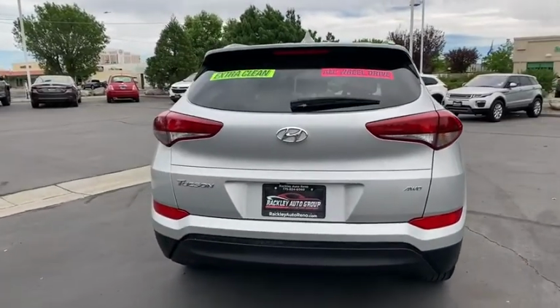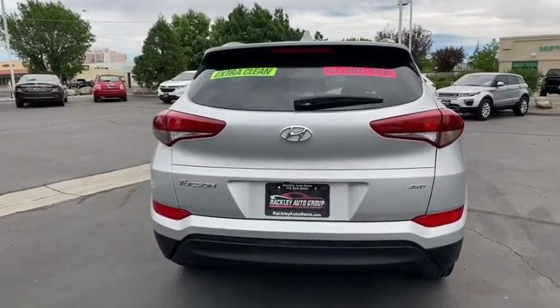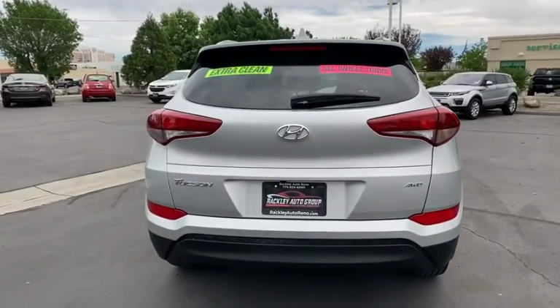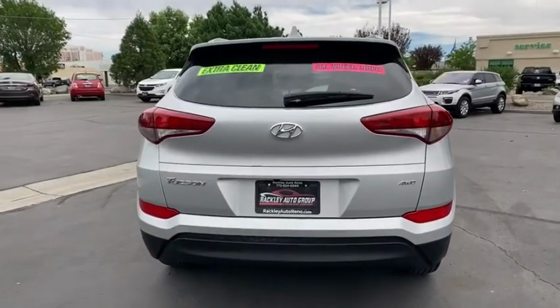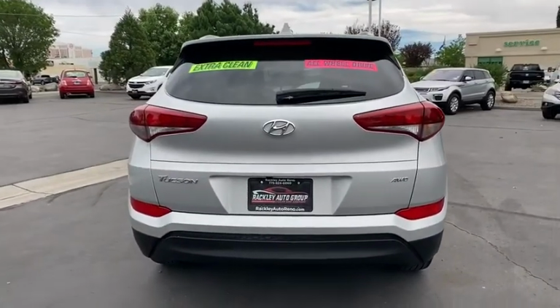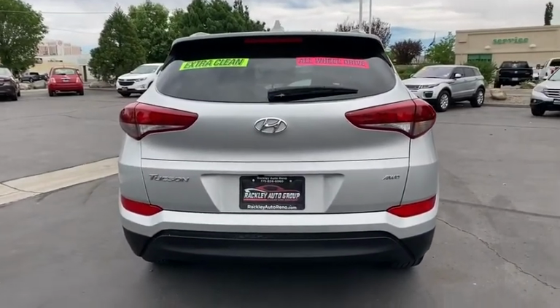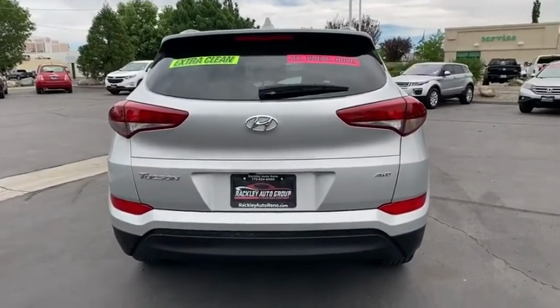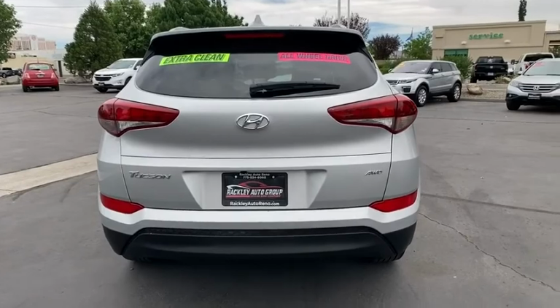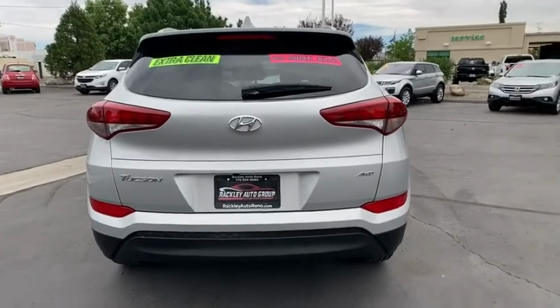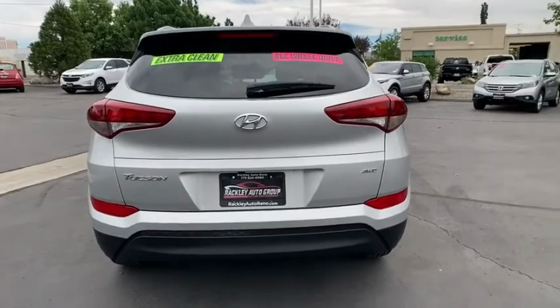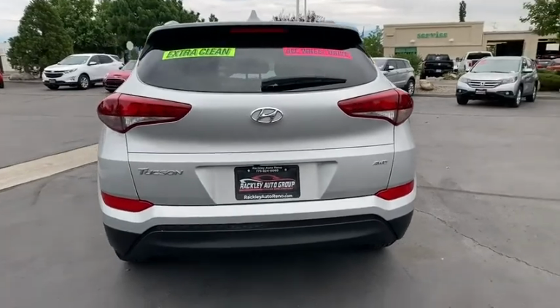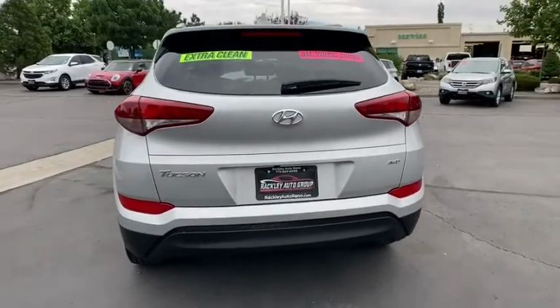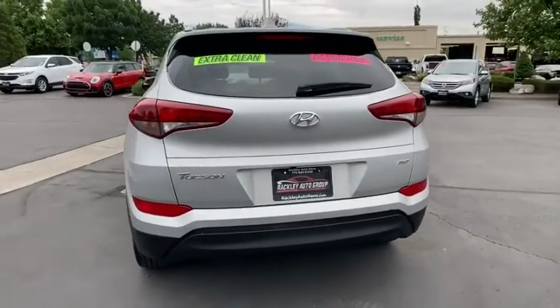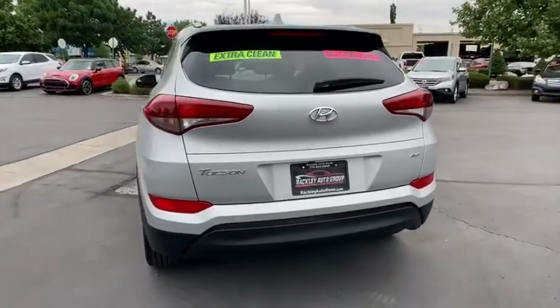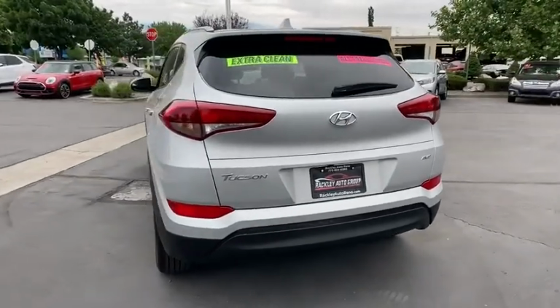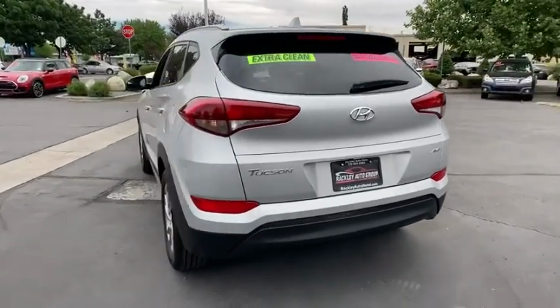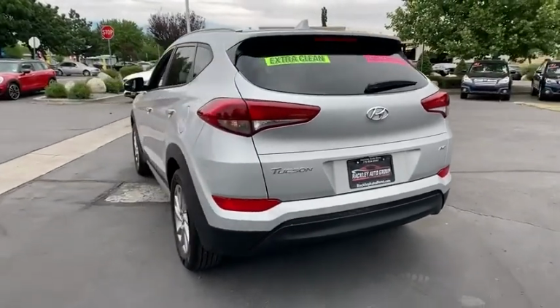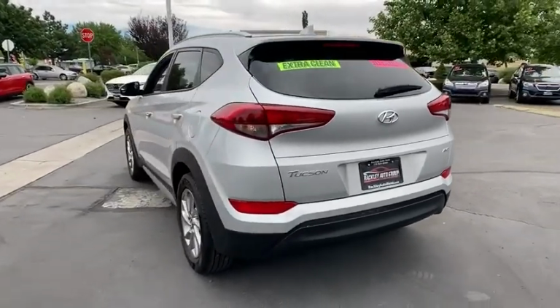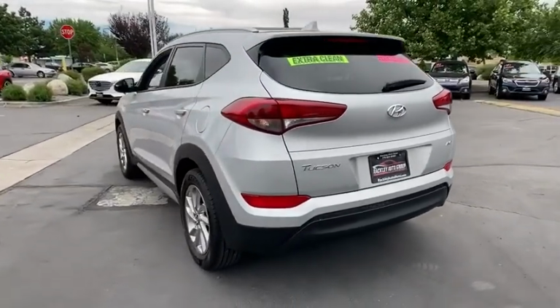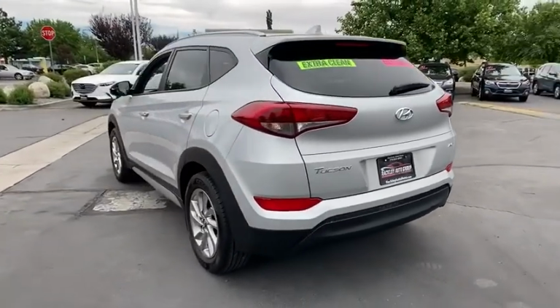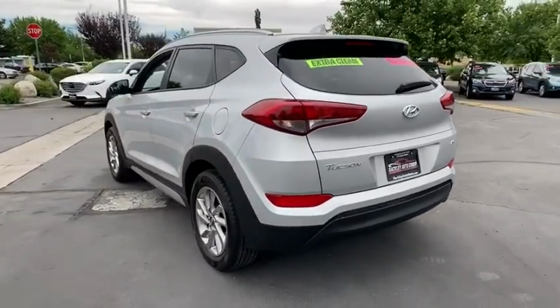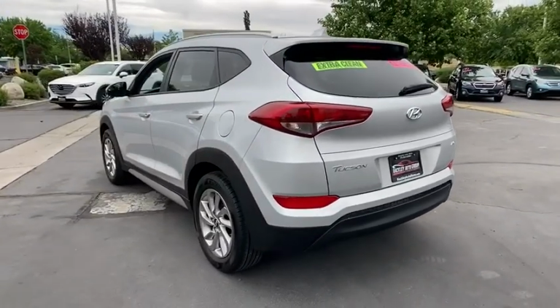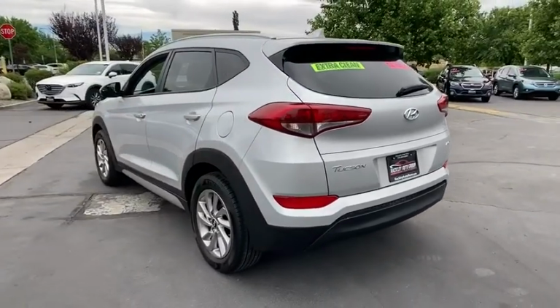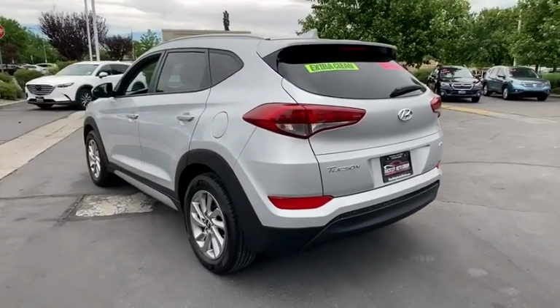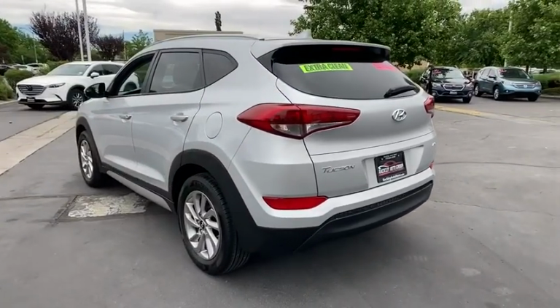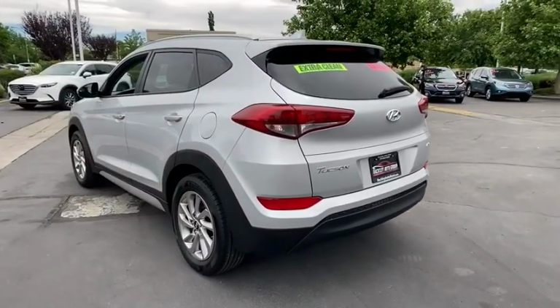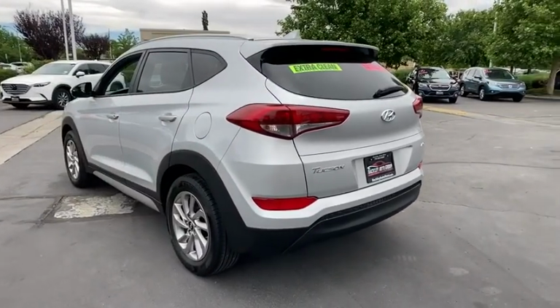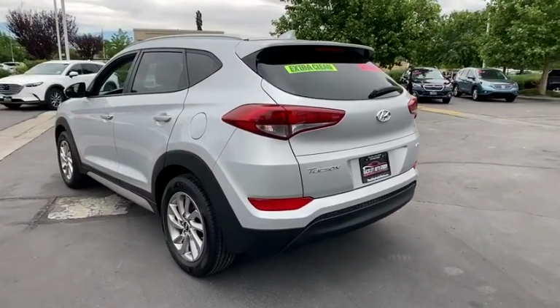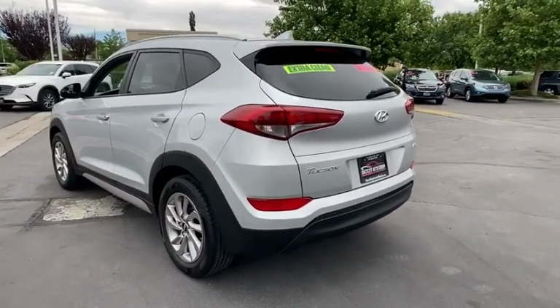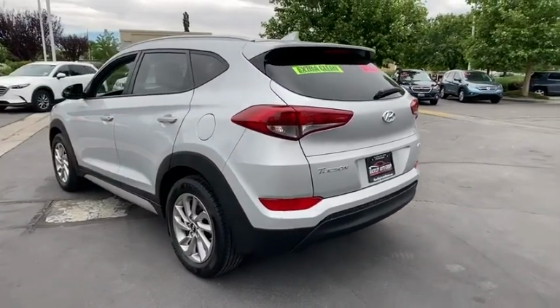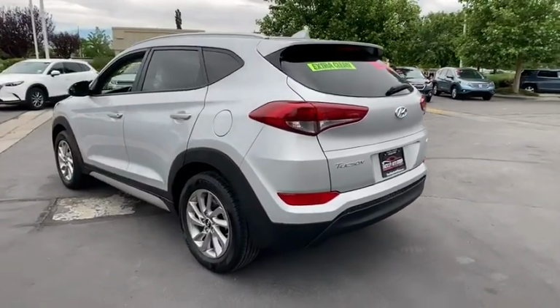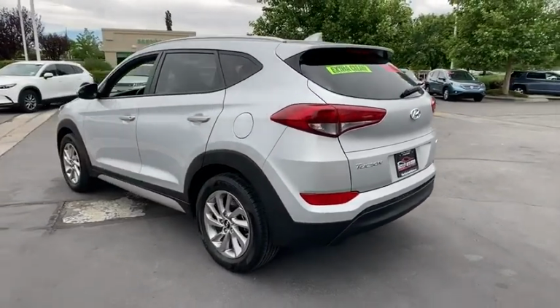With its spacious interior, small never felt so big. This vehicle has less than 40,000 miles.